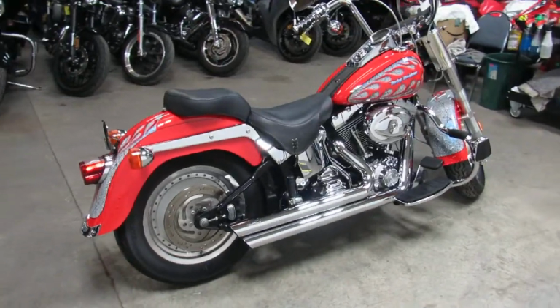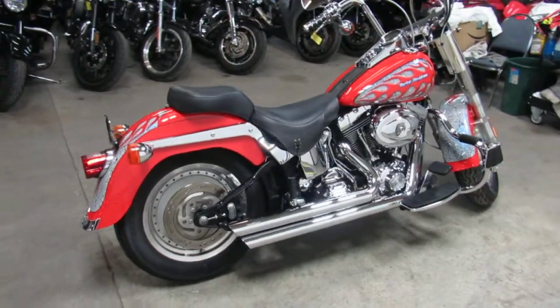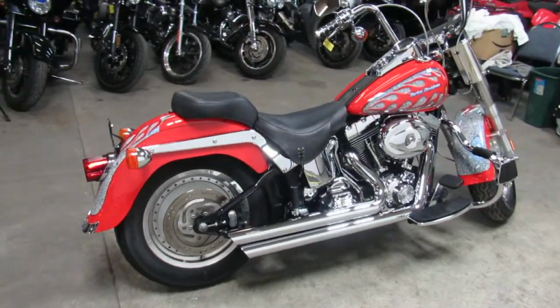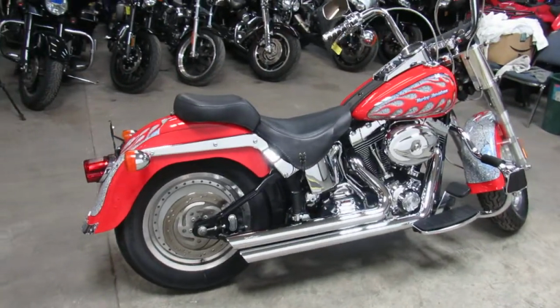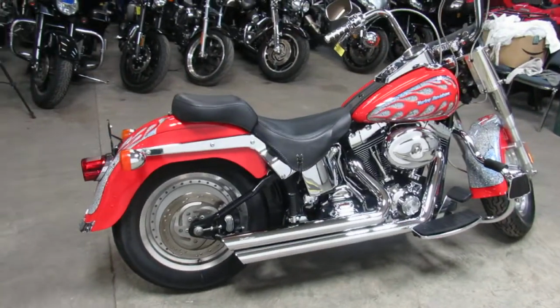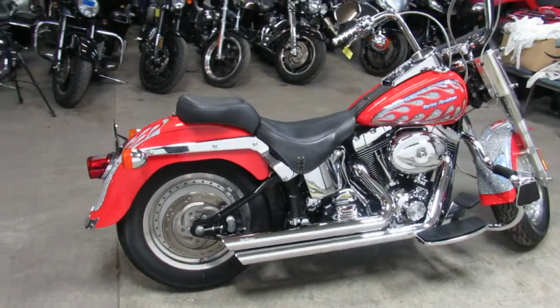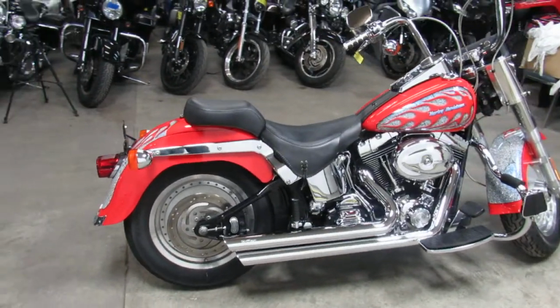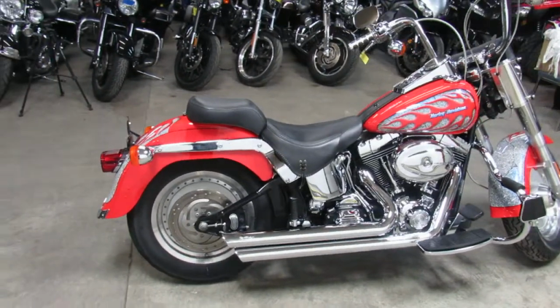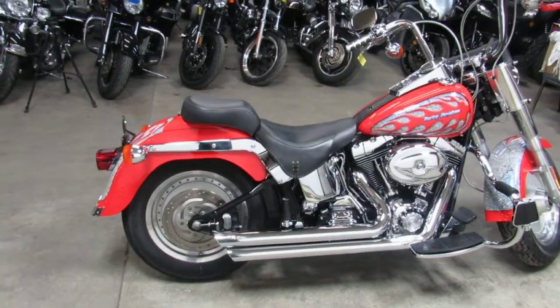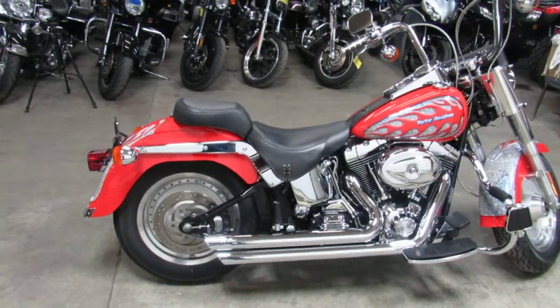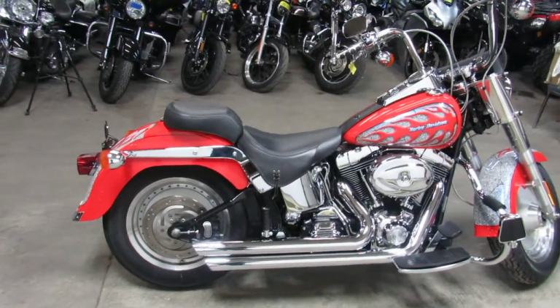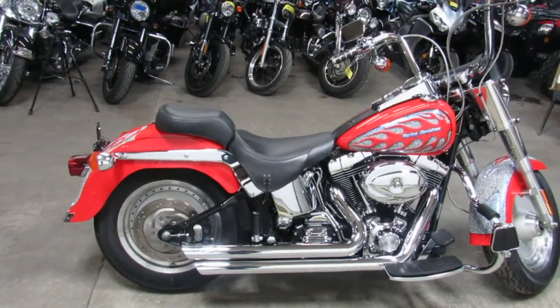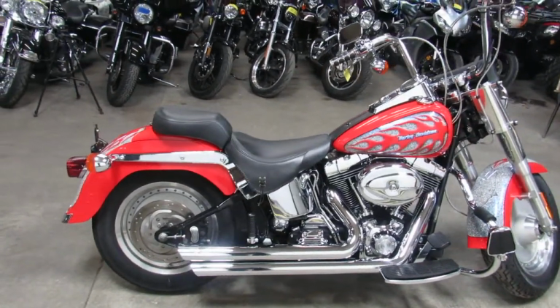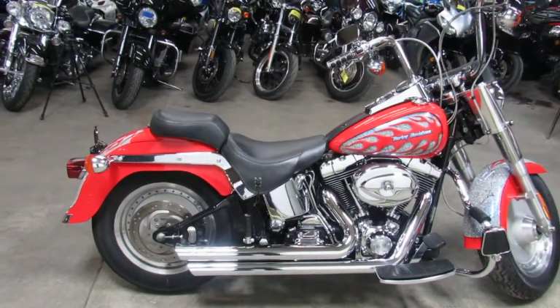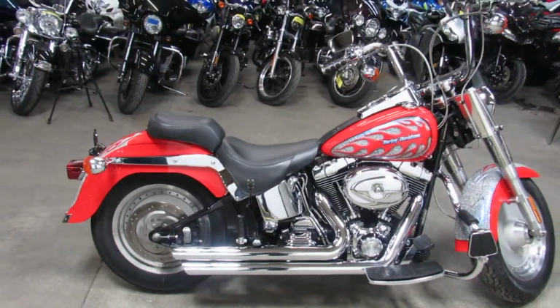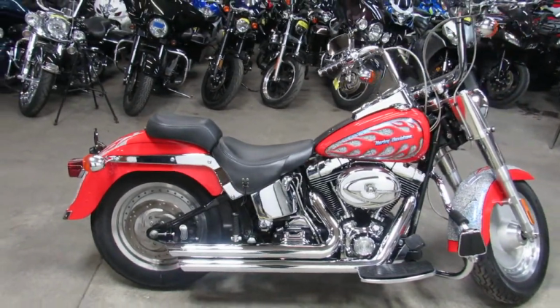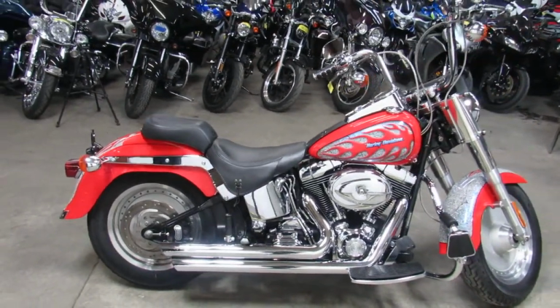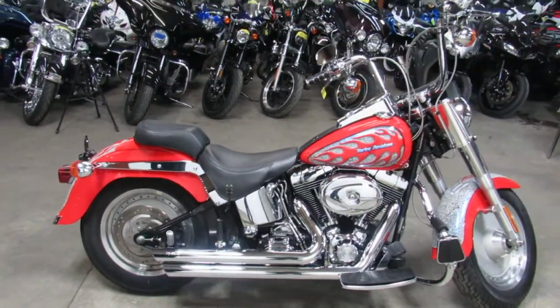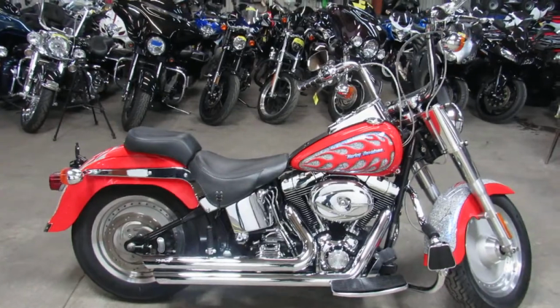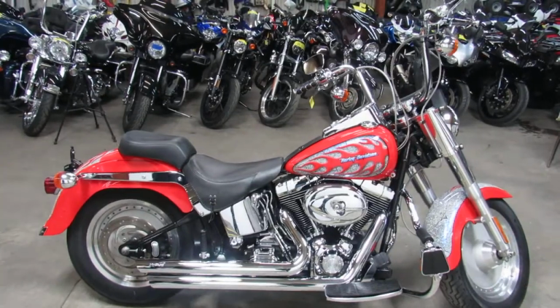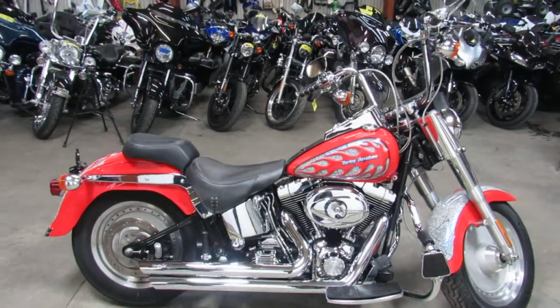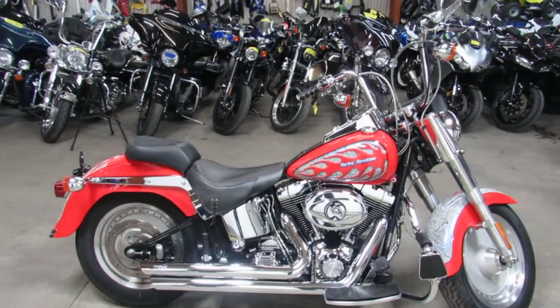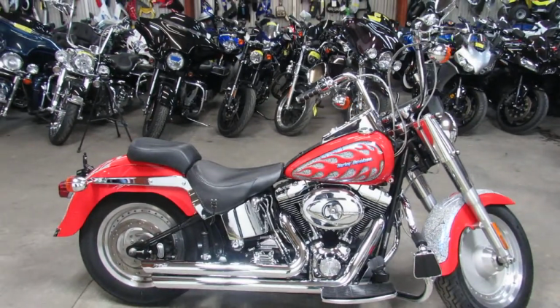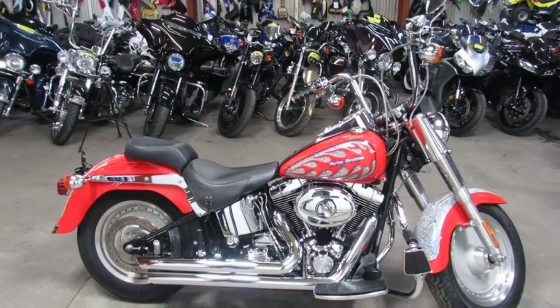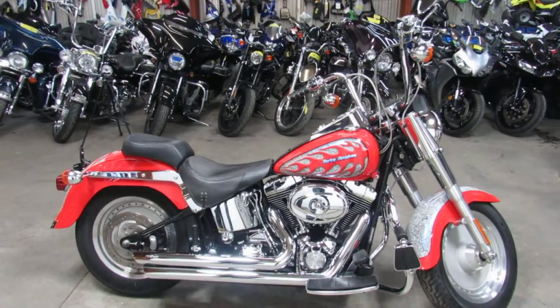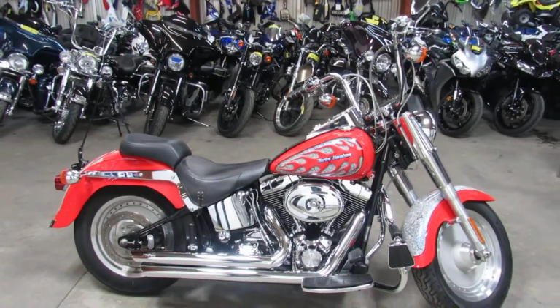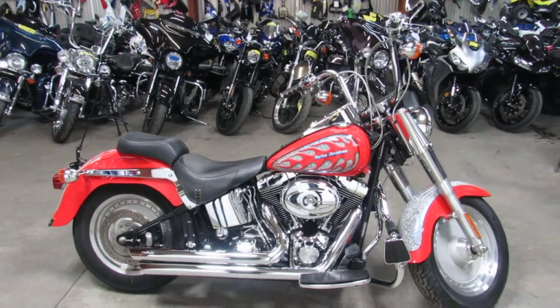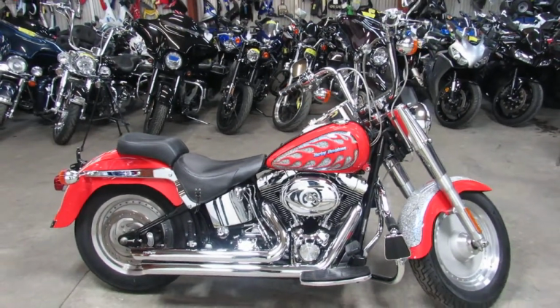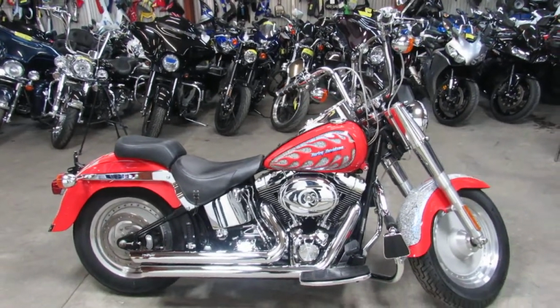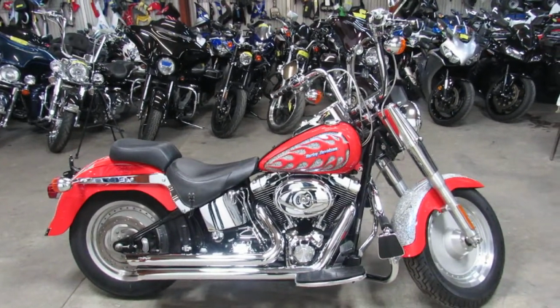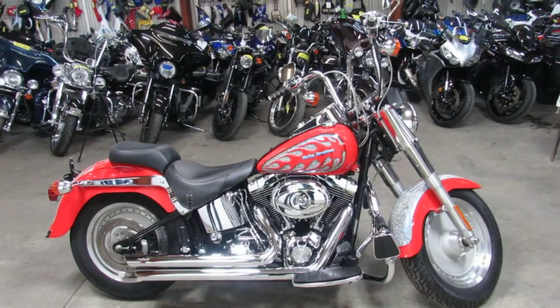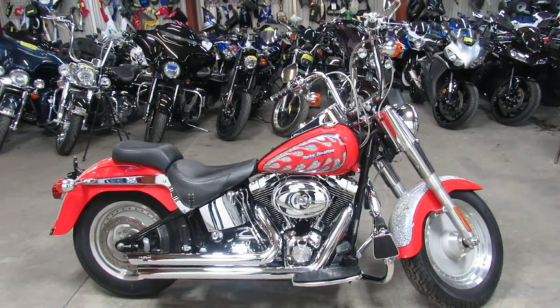Check with your wife before you call us. Don't call, look at the bike, blah, blah, blah, and then say, oh, my wife won't let me have it. We don't want to hear it.